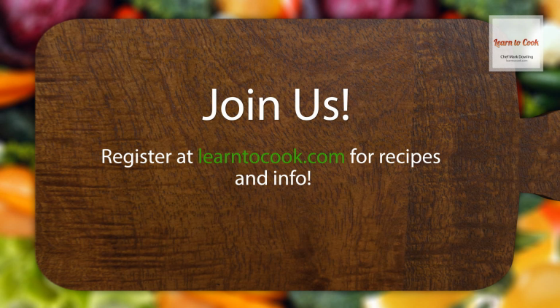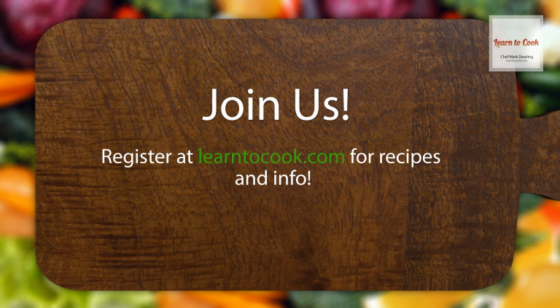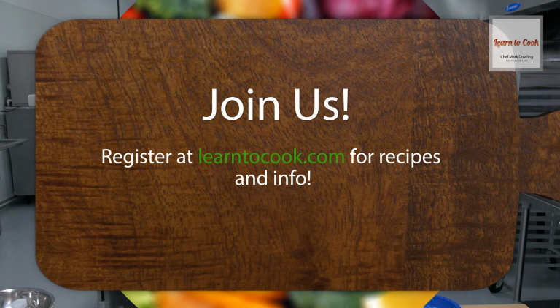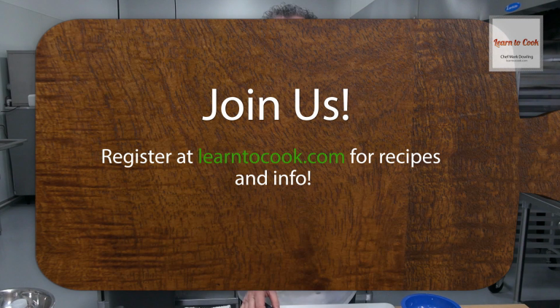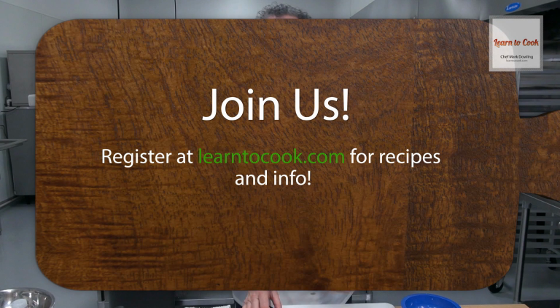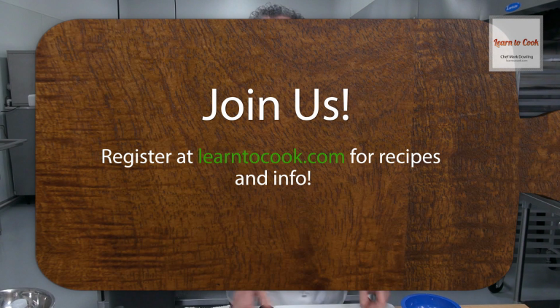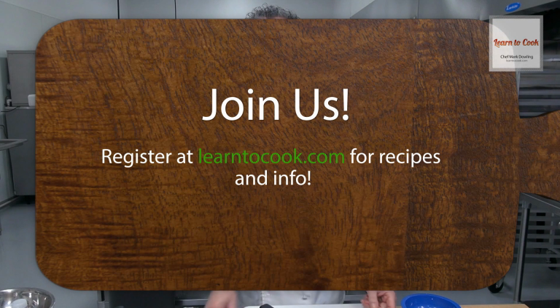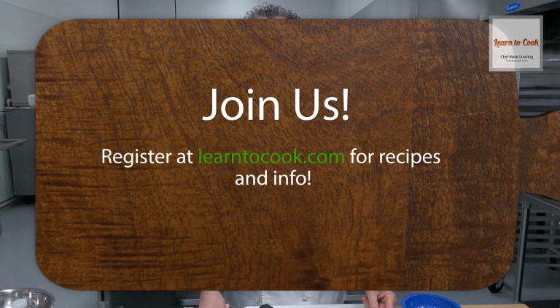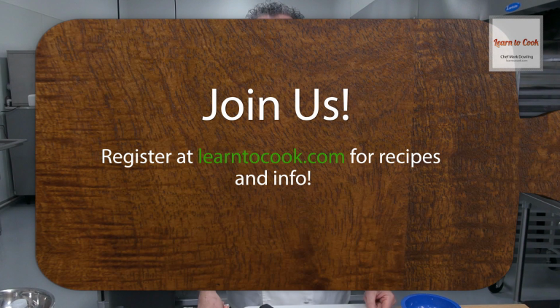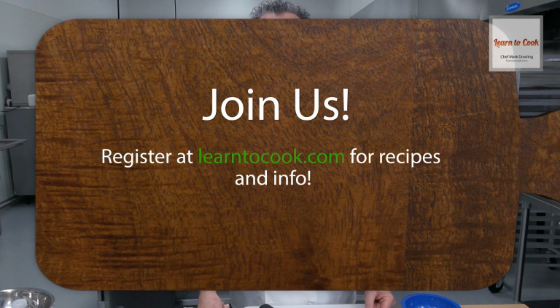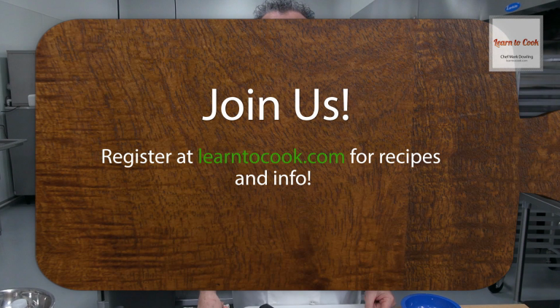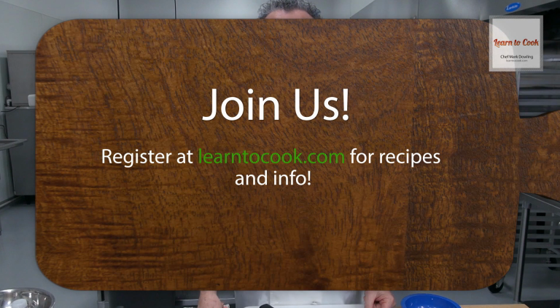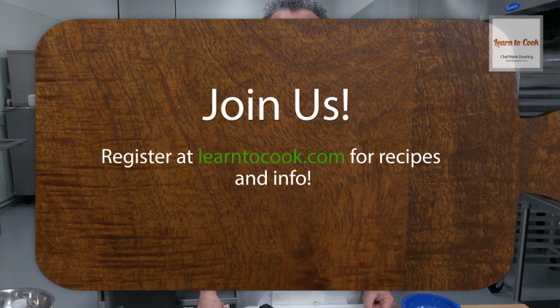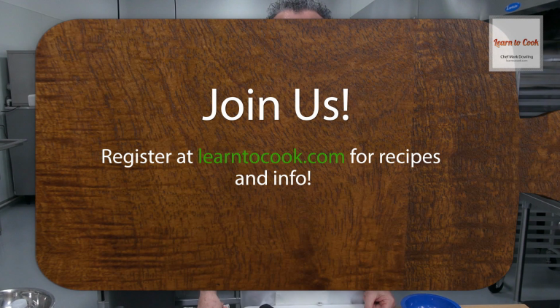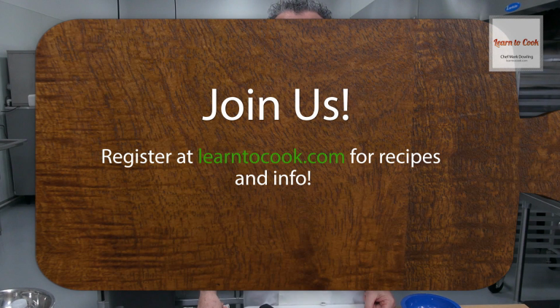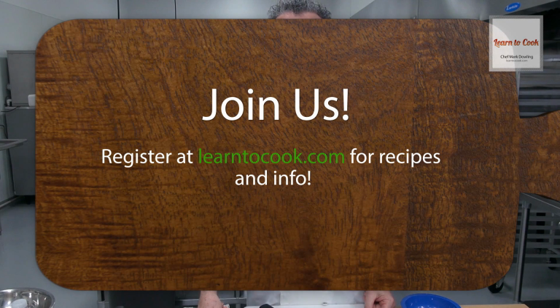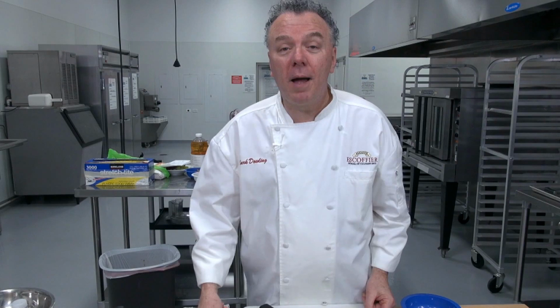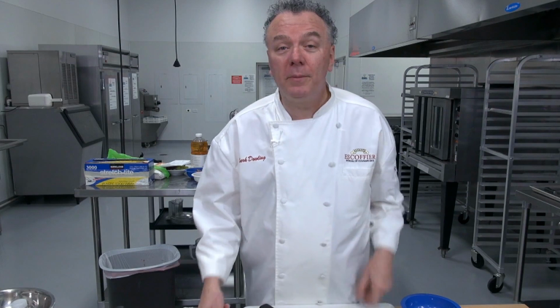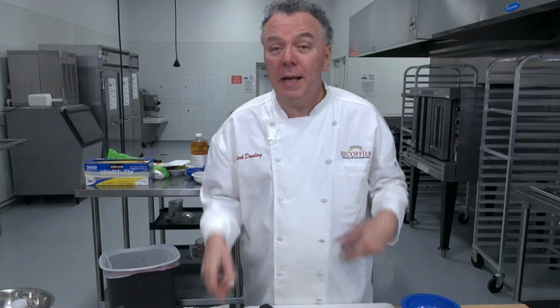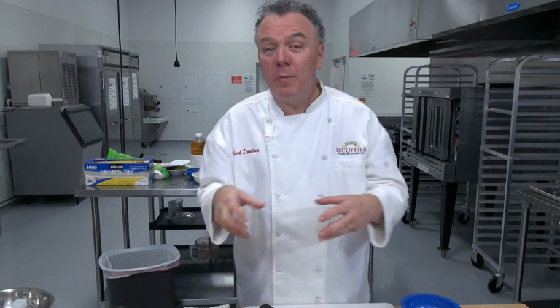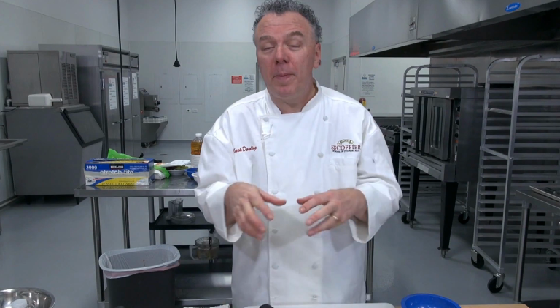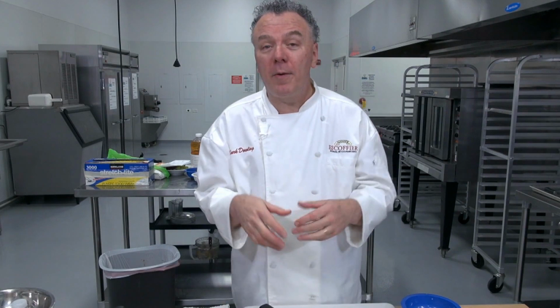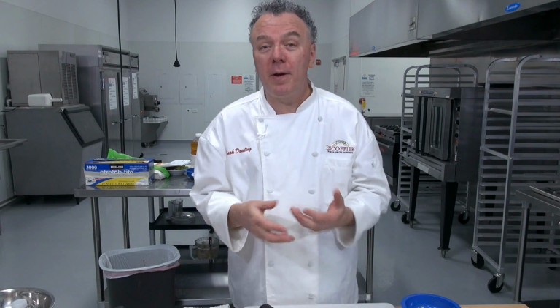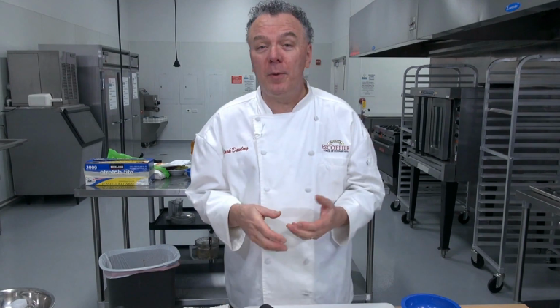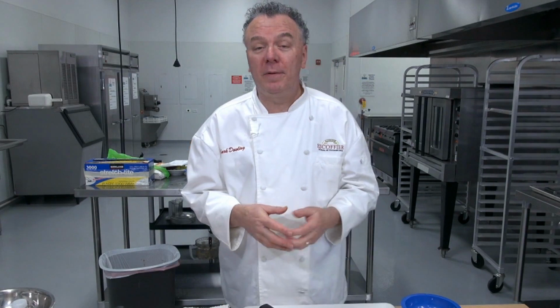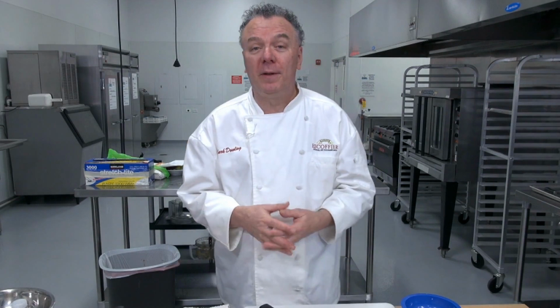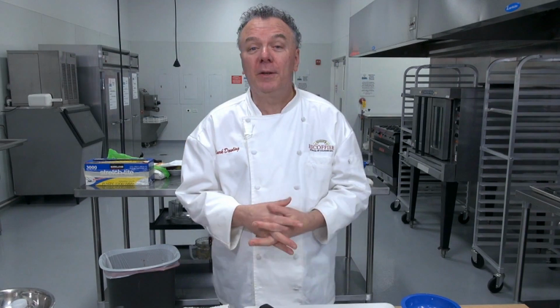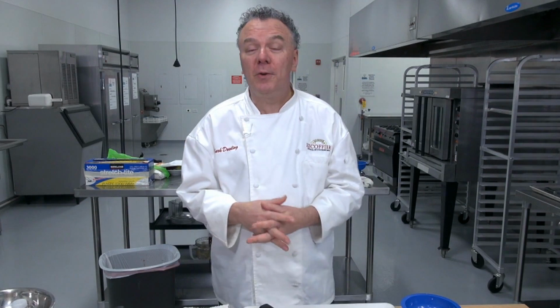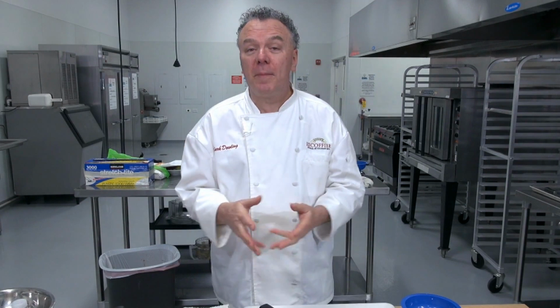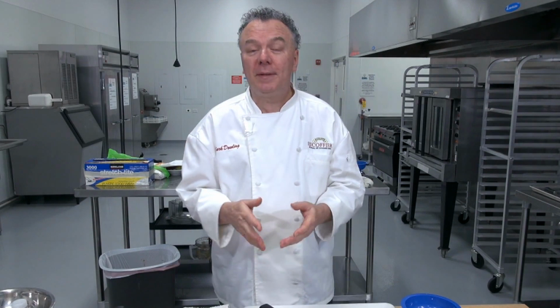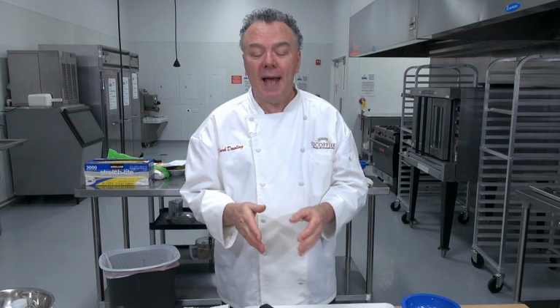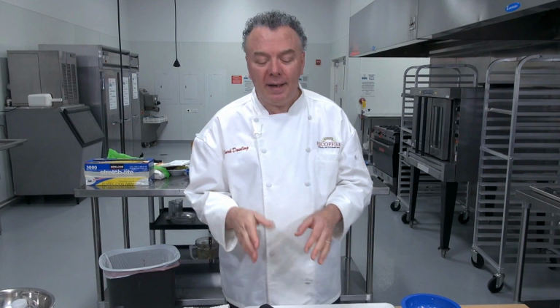I'm Chef Mark with LearnToCook.com. Today we're preparing a beautiful cucumber salad.